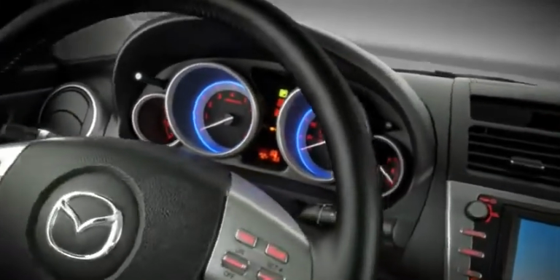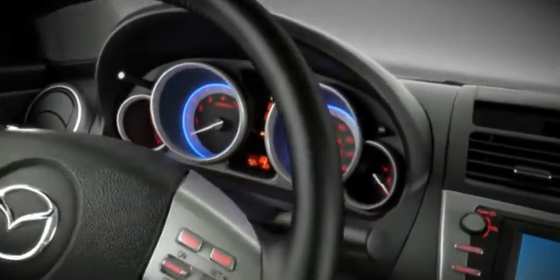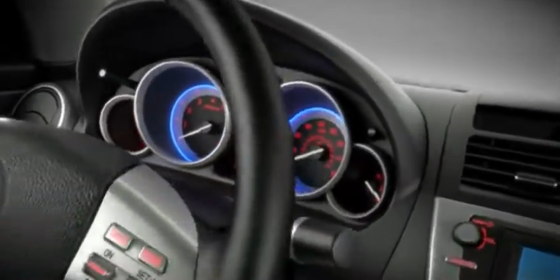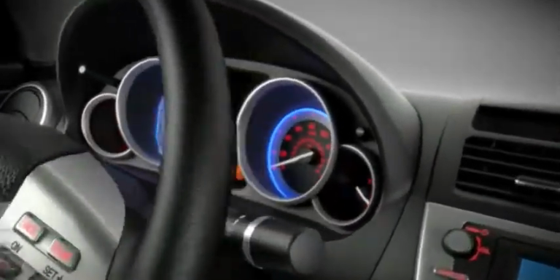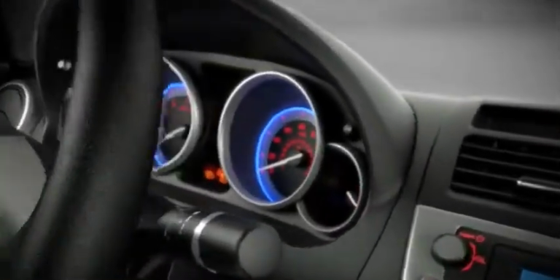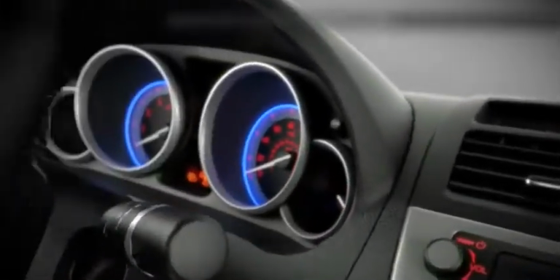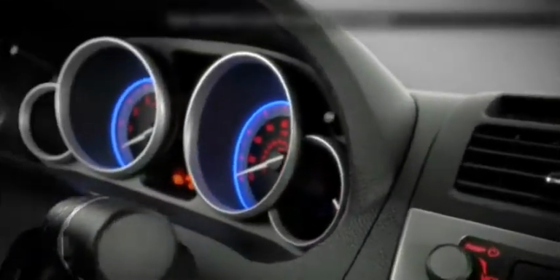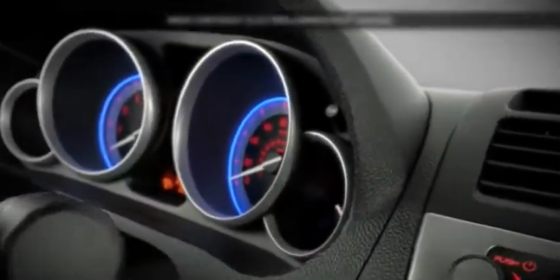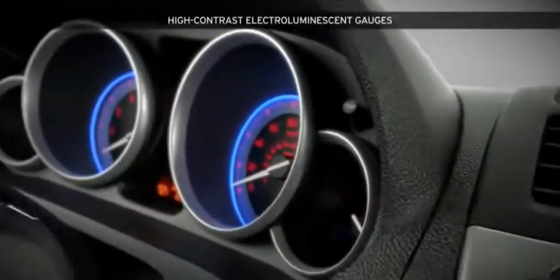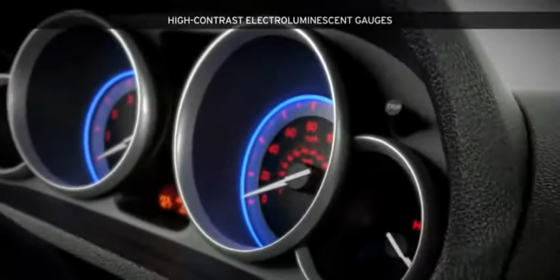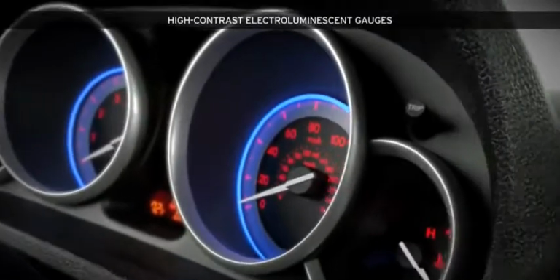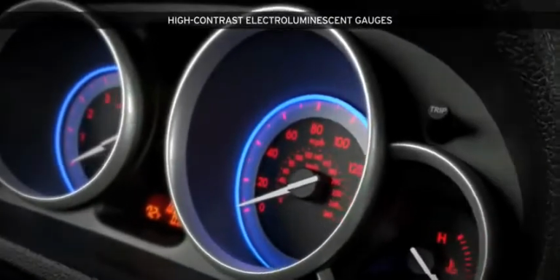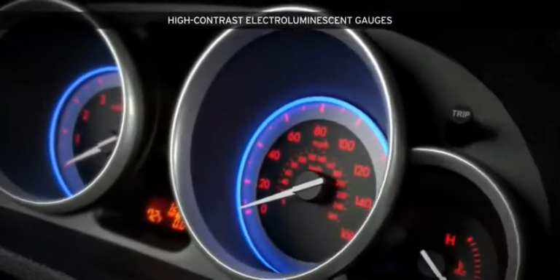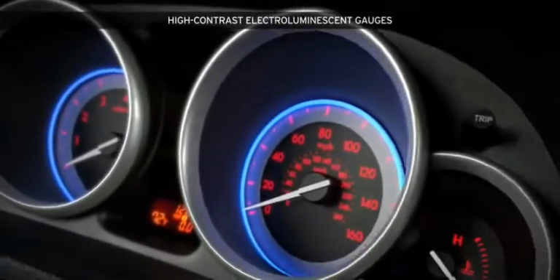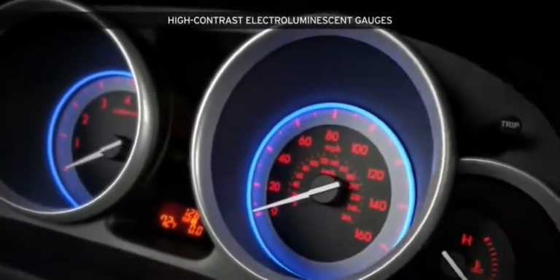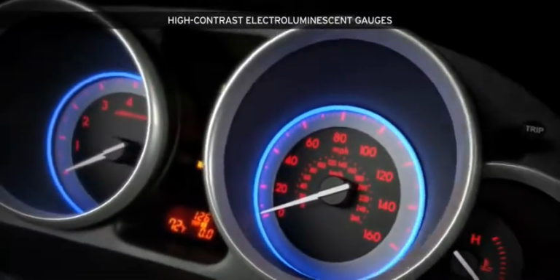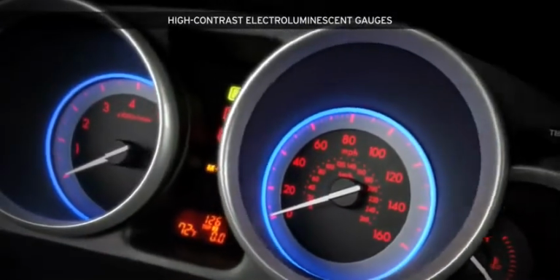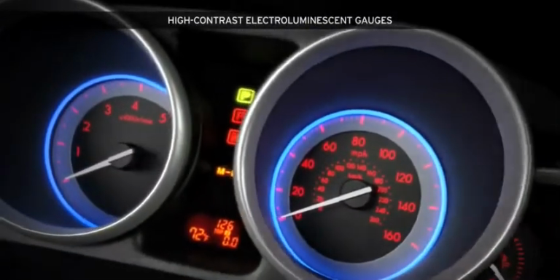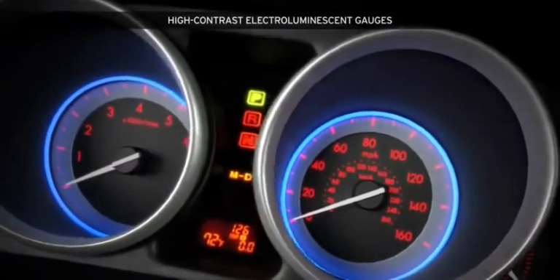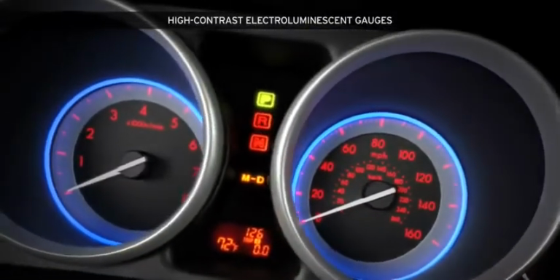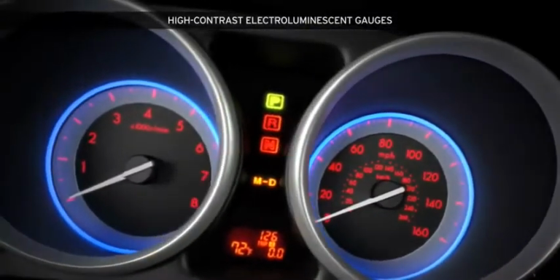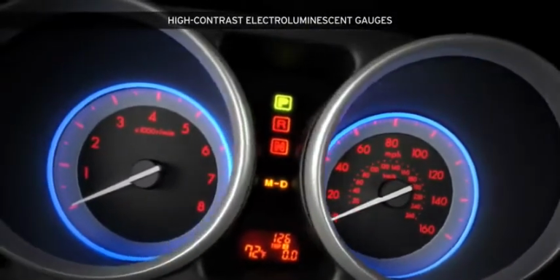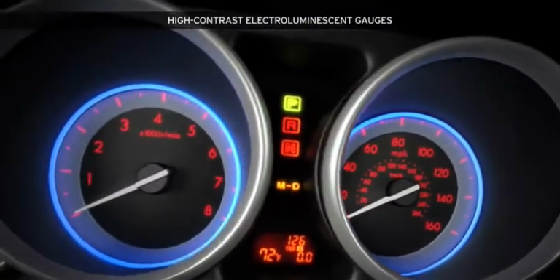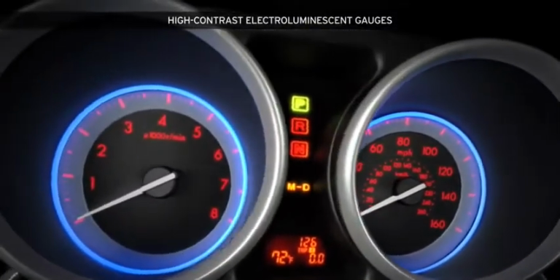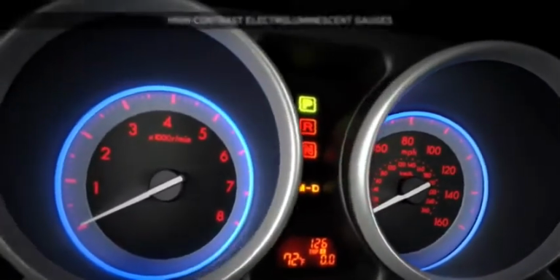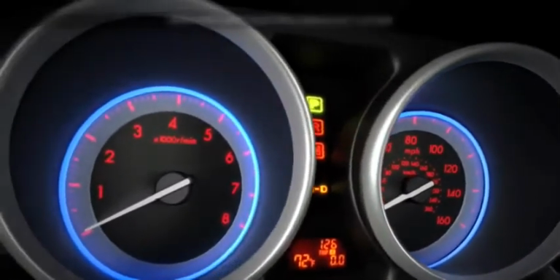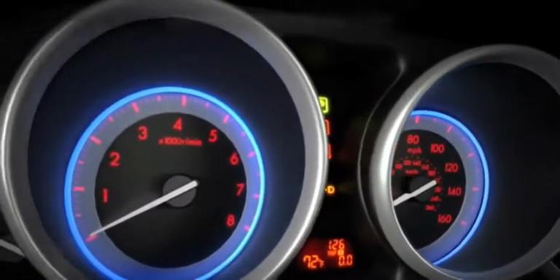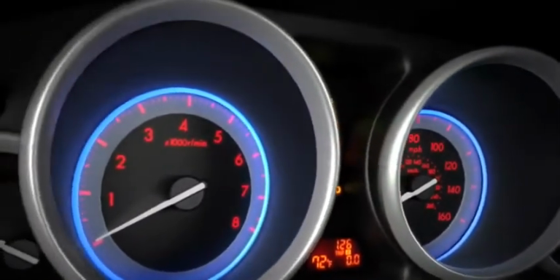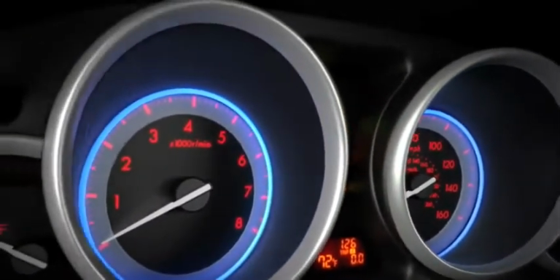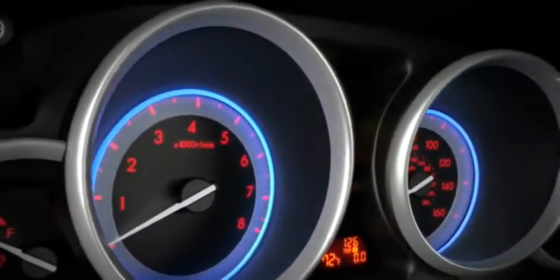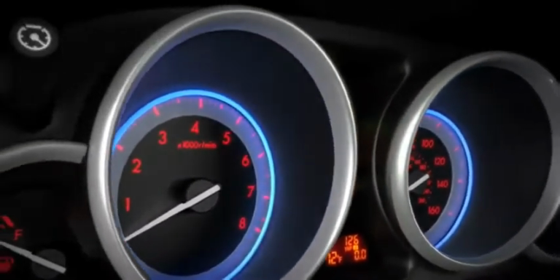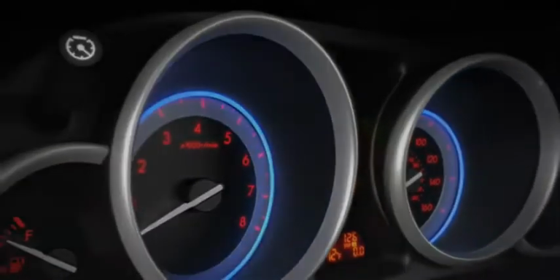With its high-contrast electro-luminescent gauges and available welcome lighting system, the cockpit presents a visual experience that flaunts bold design.